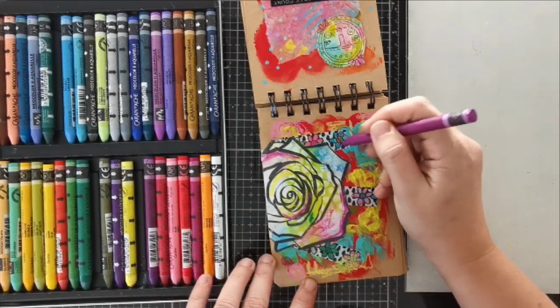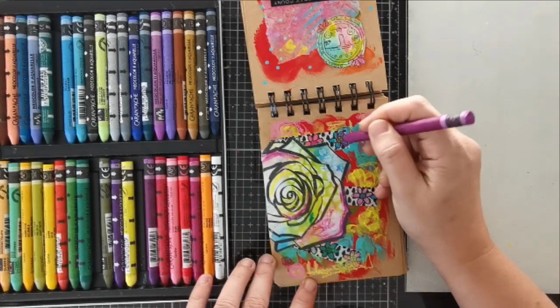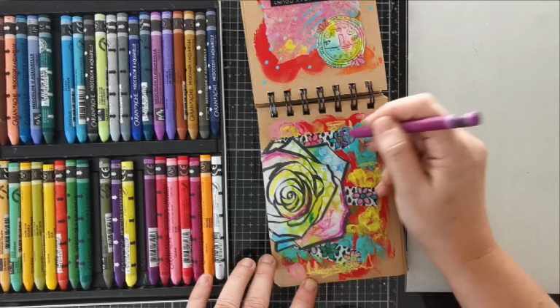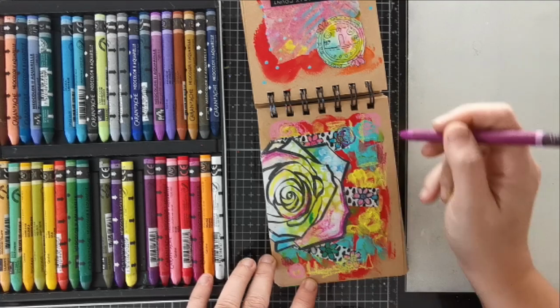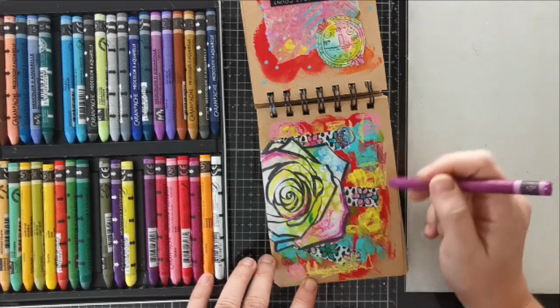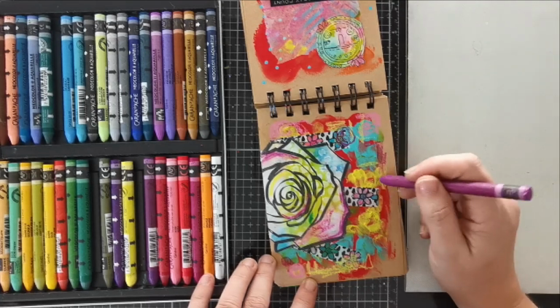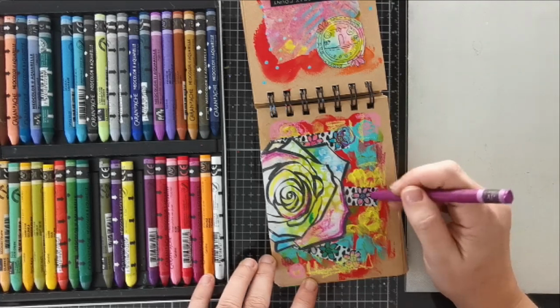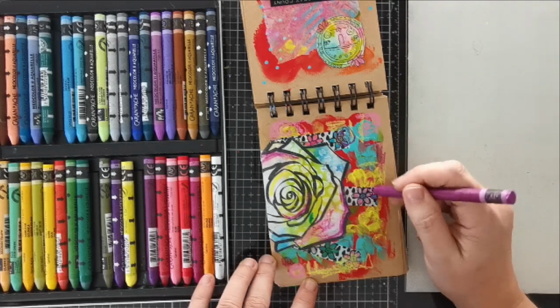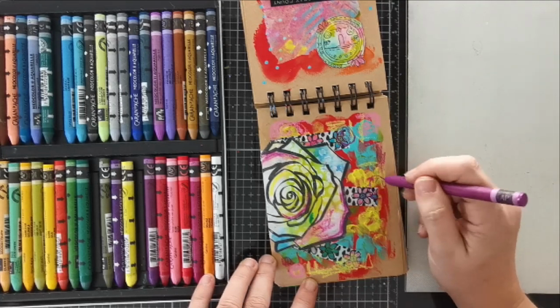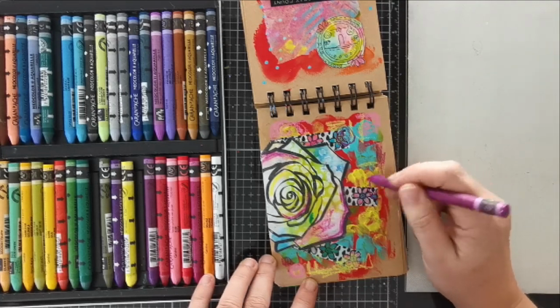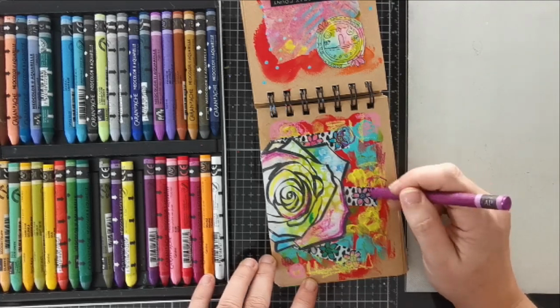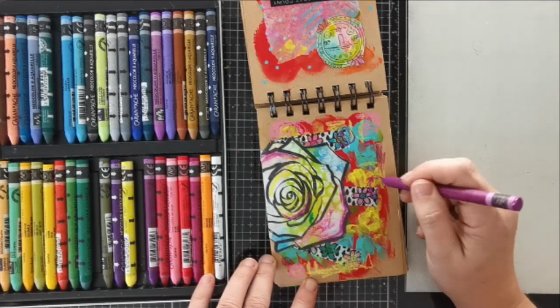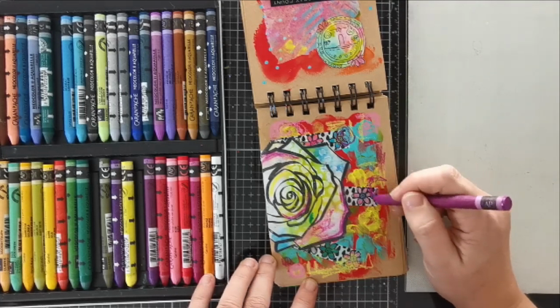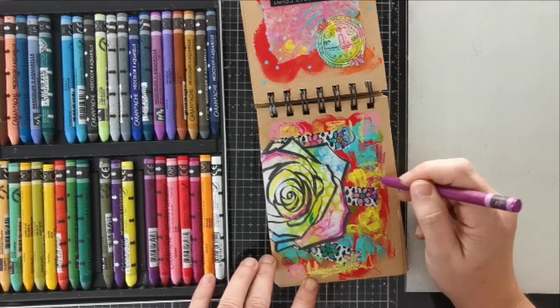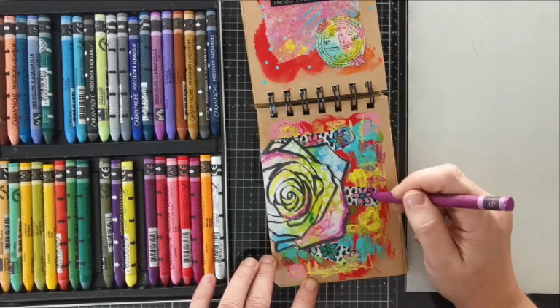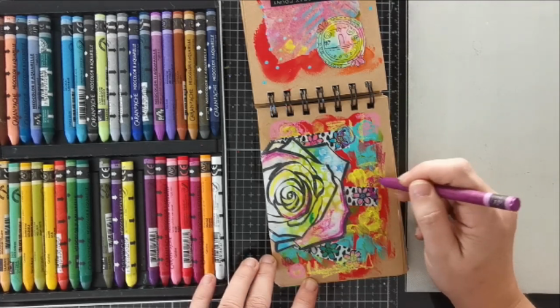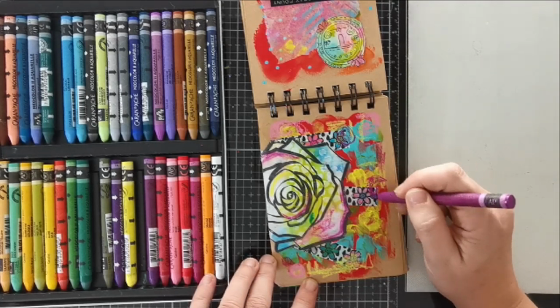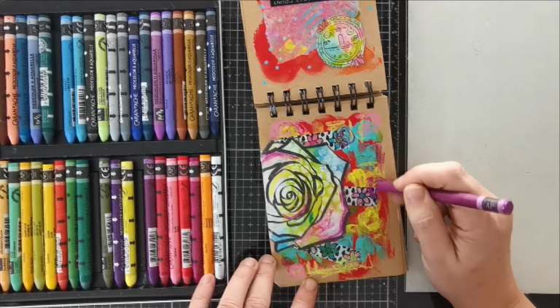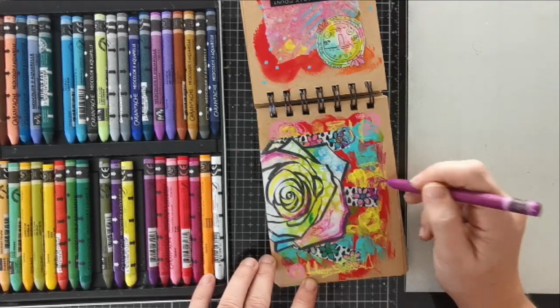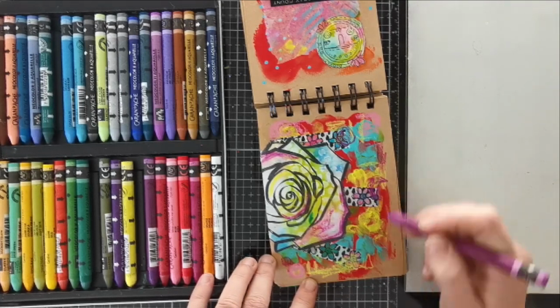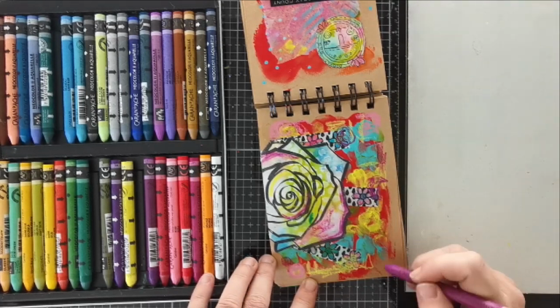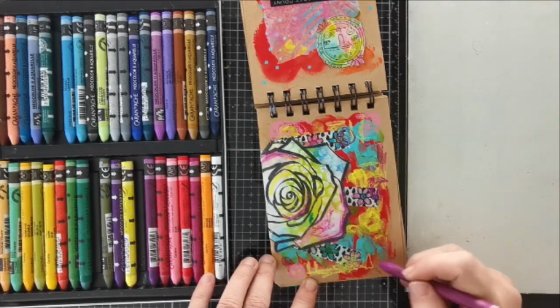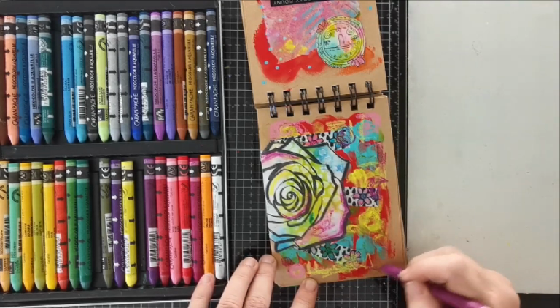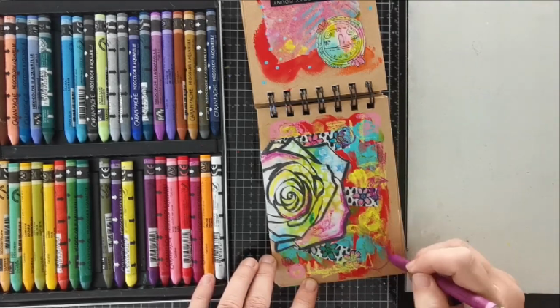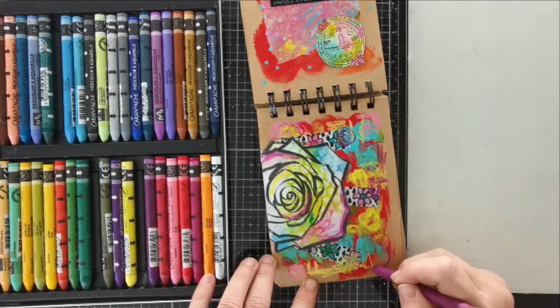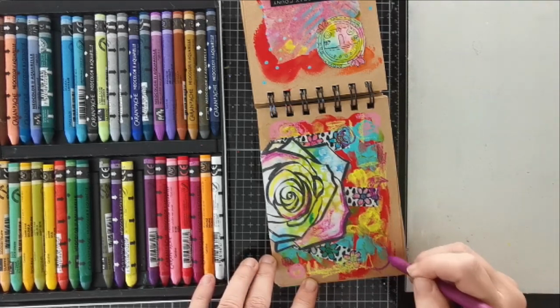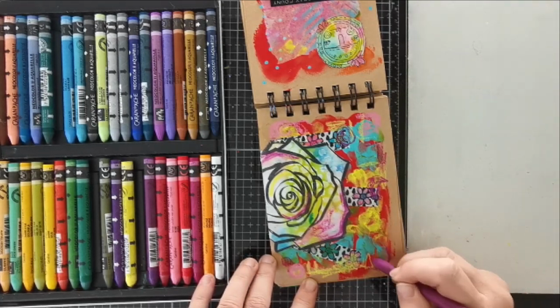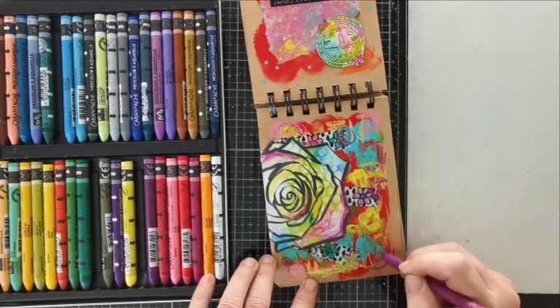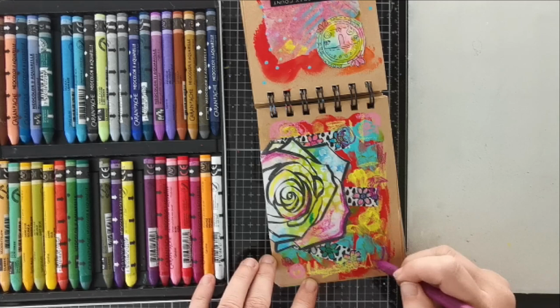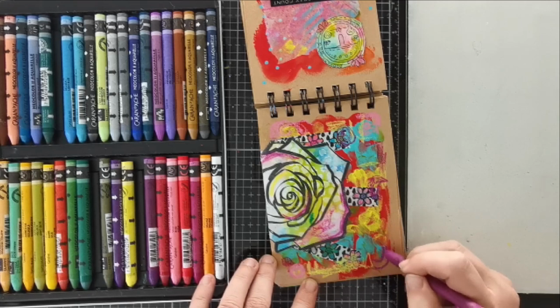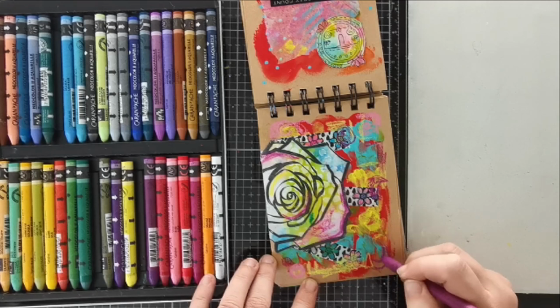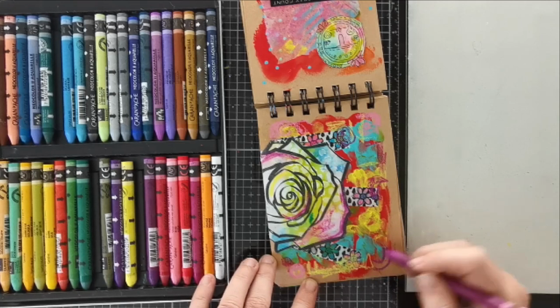So not much — you just scribble away. Let me let you watch me scribble away.